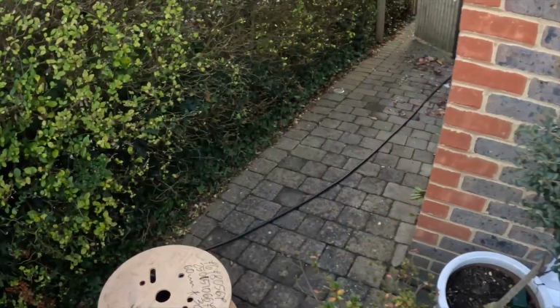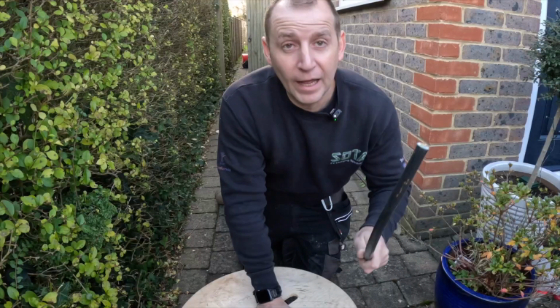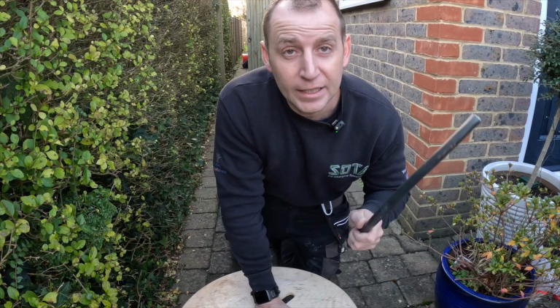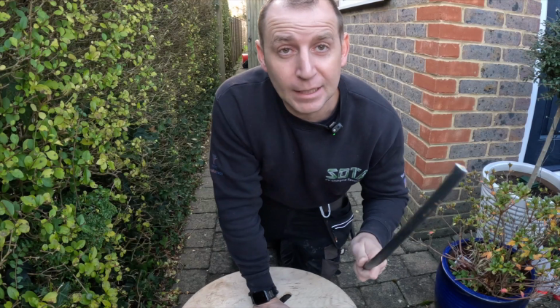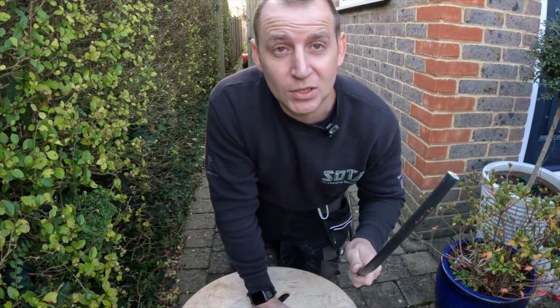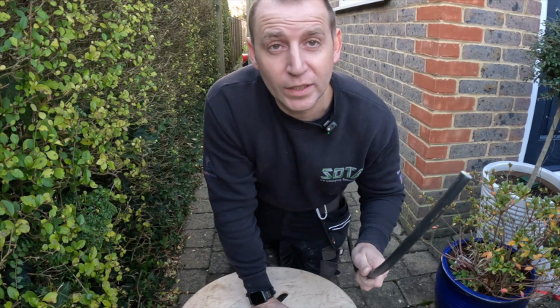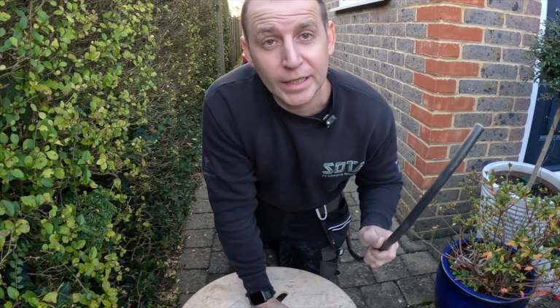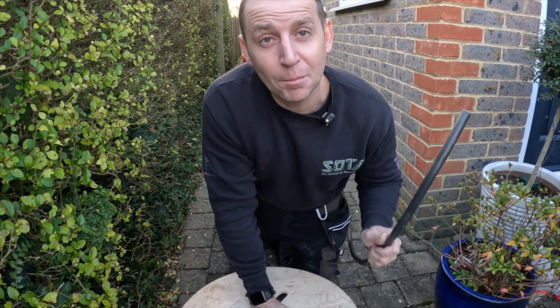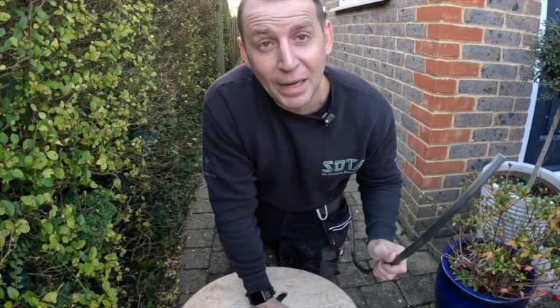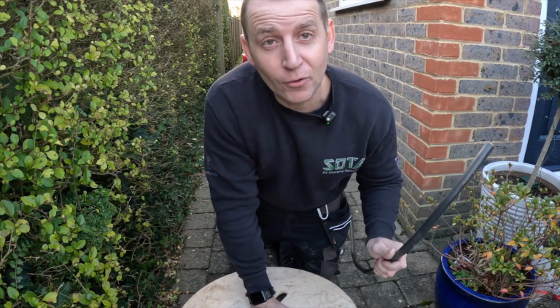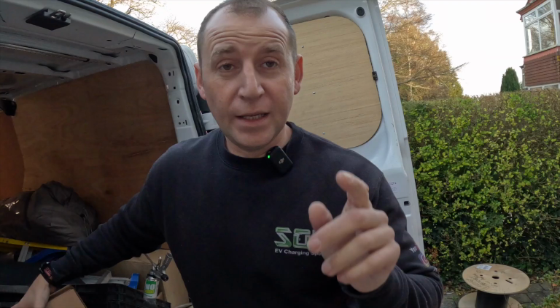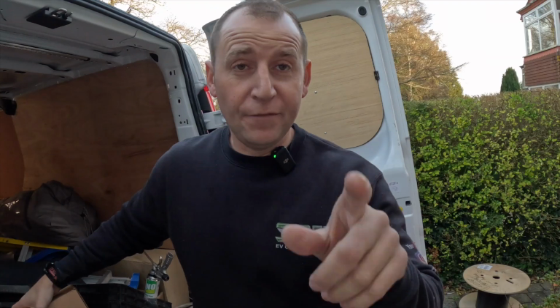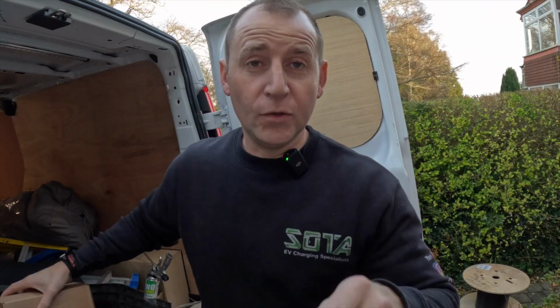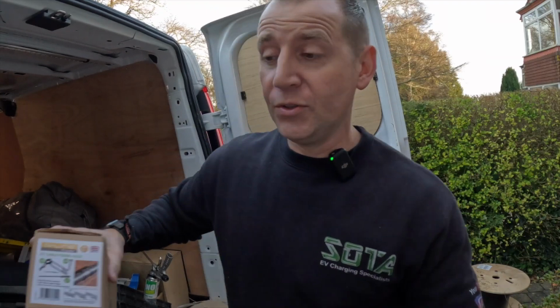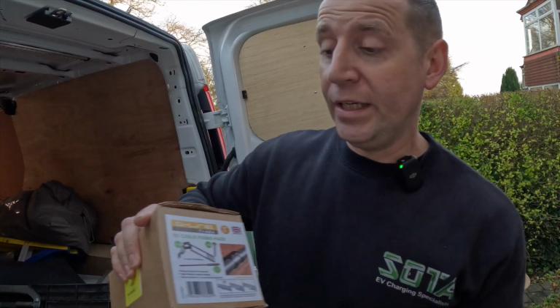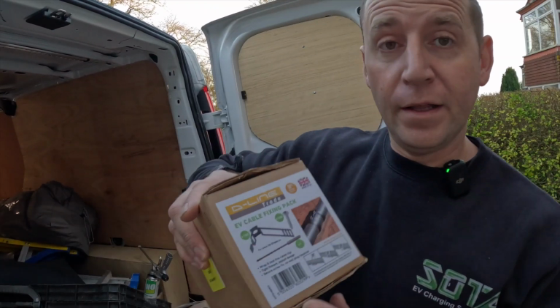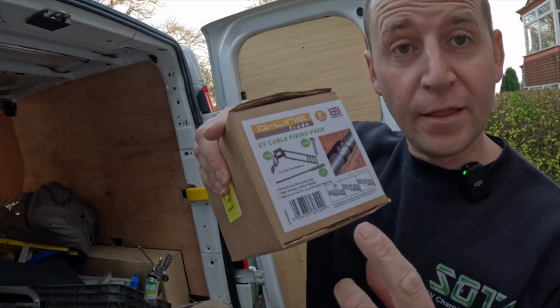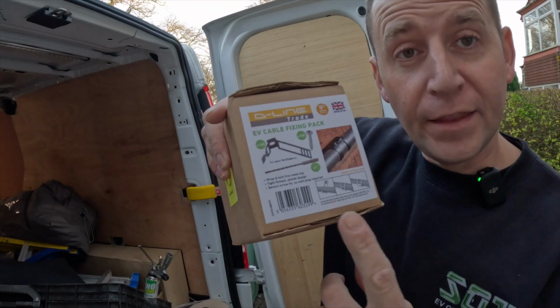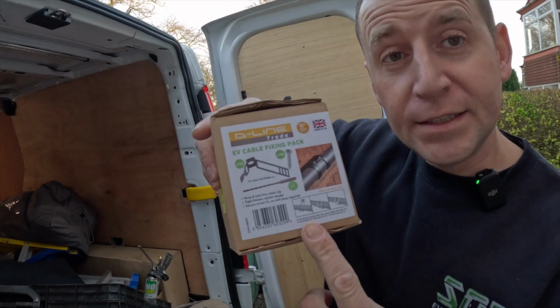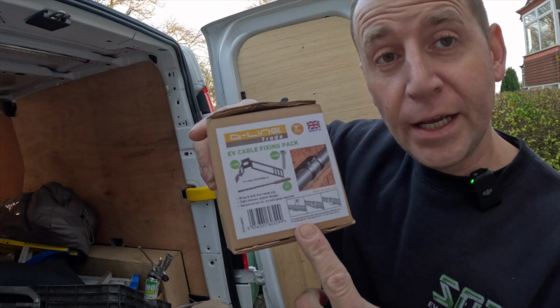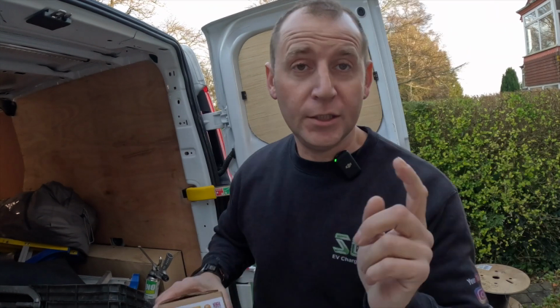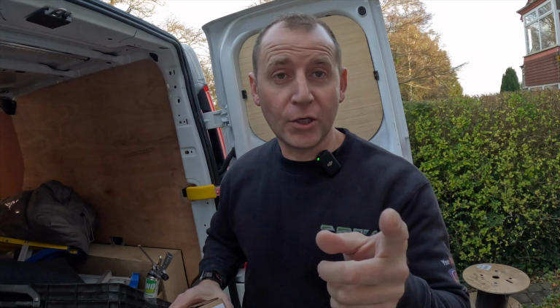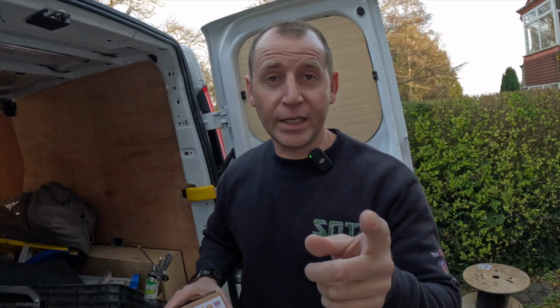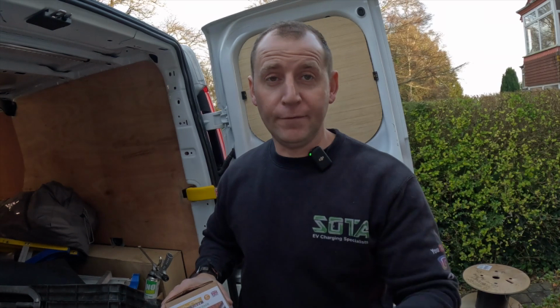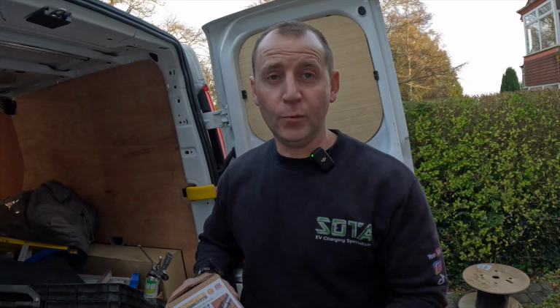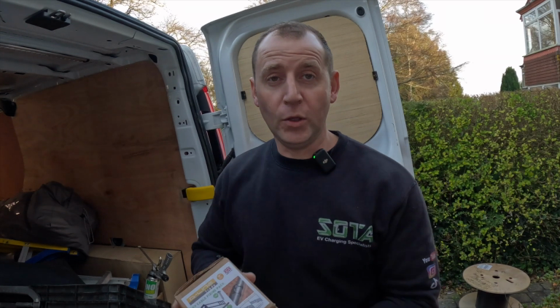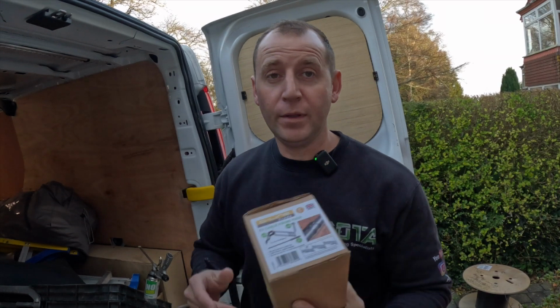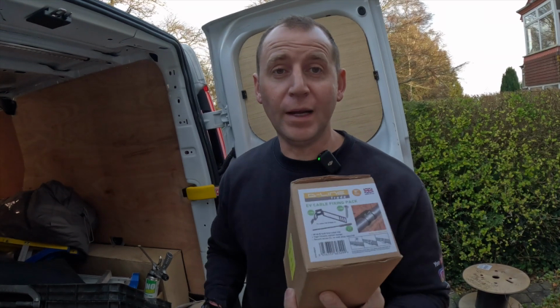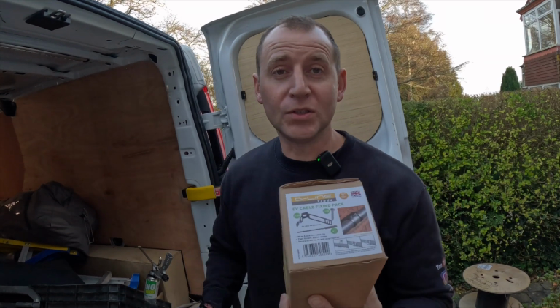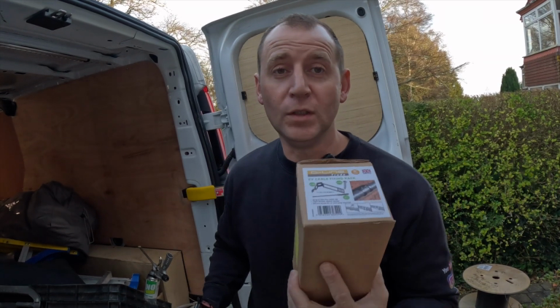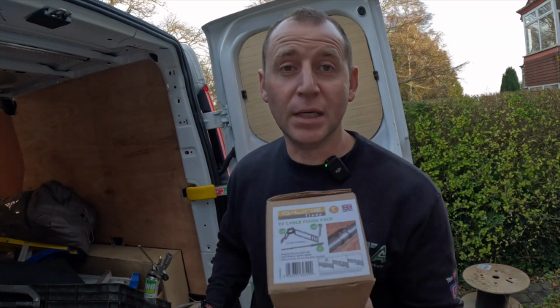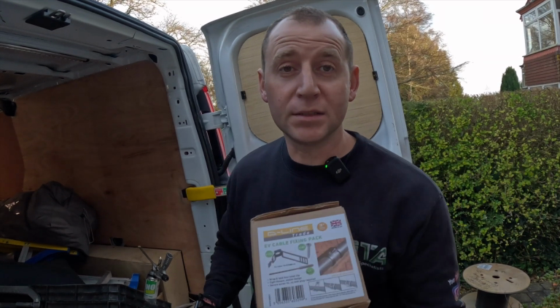If you're not using these Rumpotech rods yet, you've got to get involved - they're absolutely mustard.